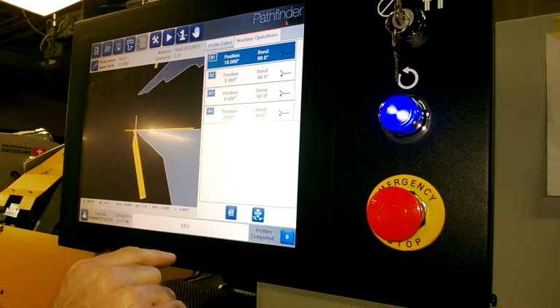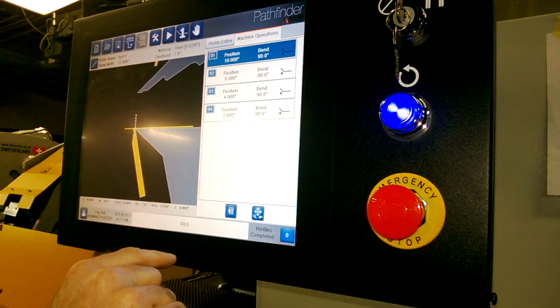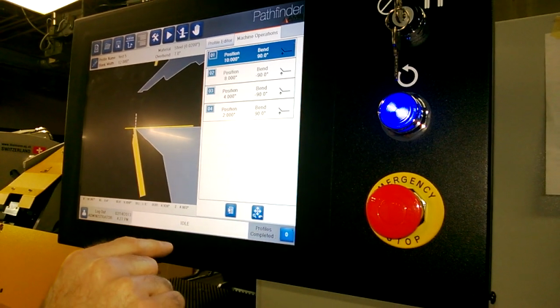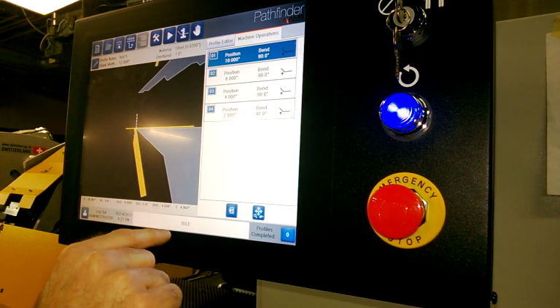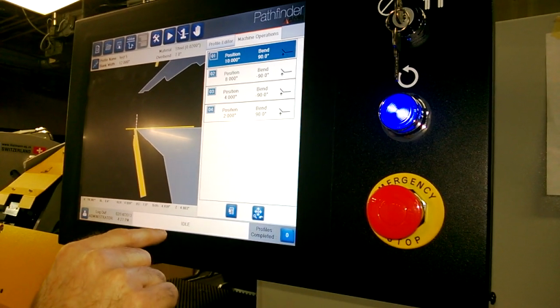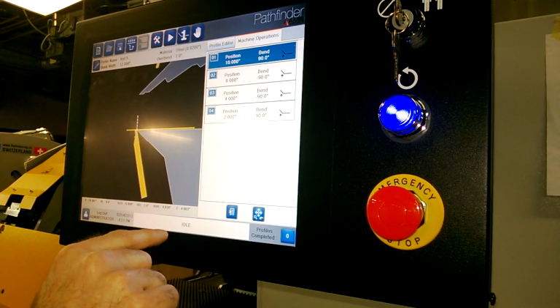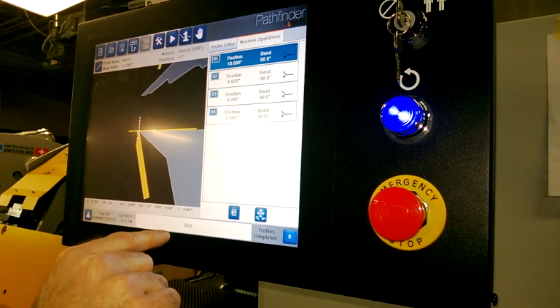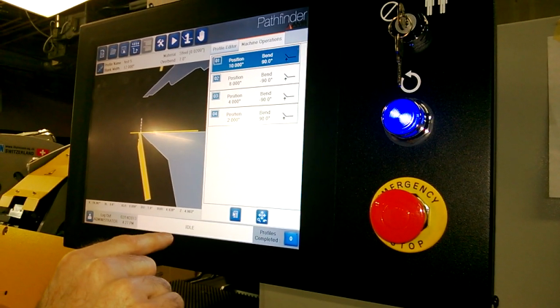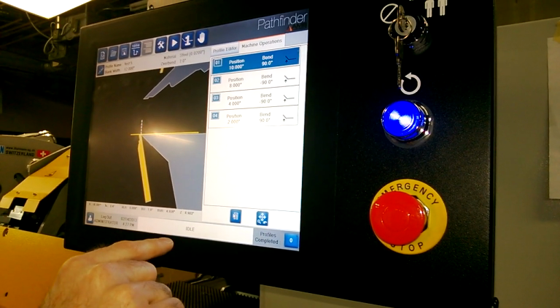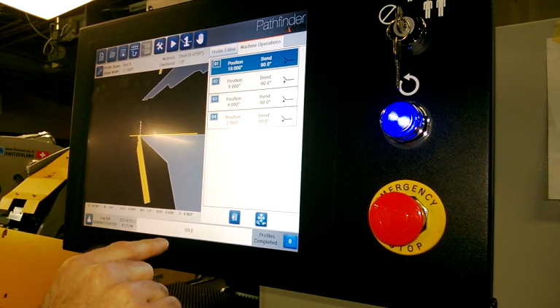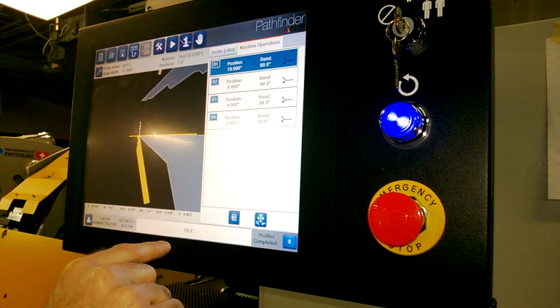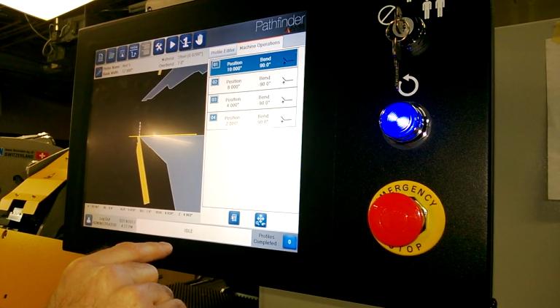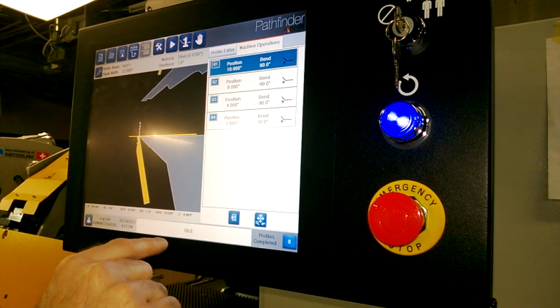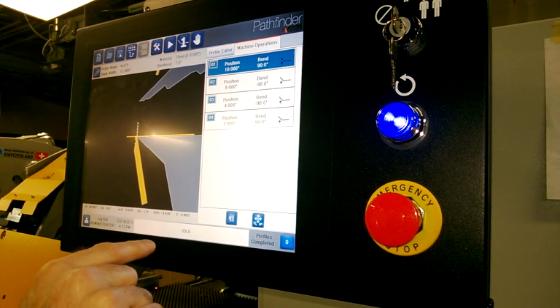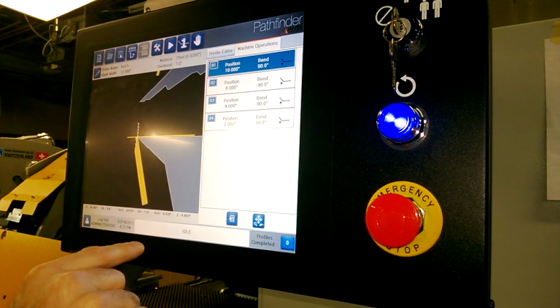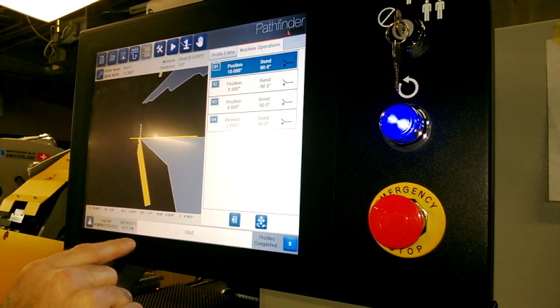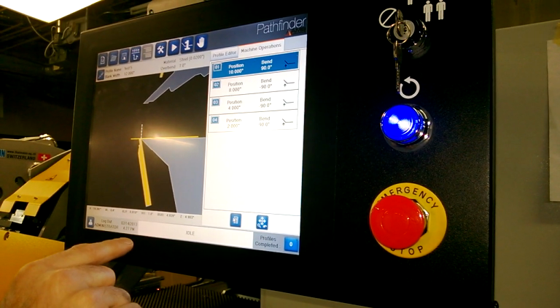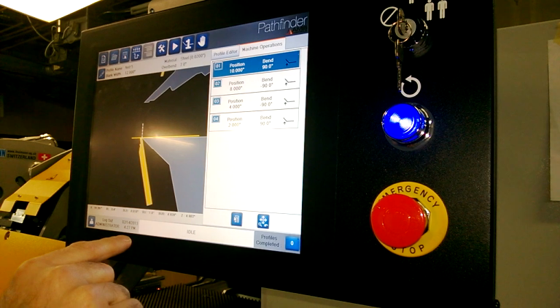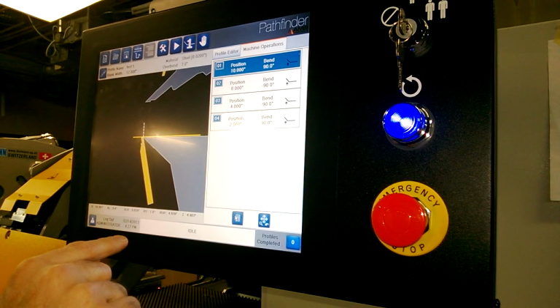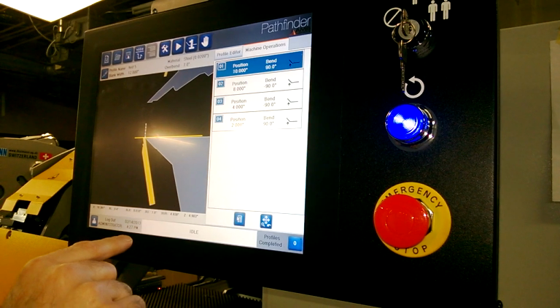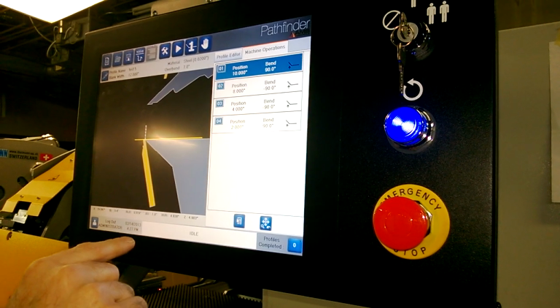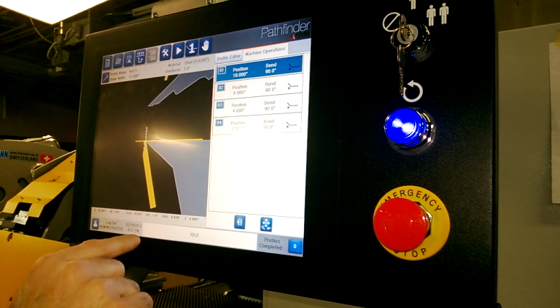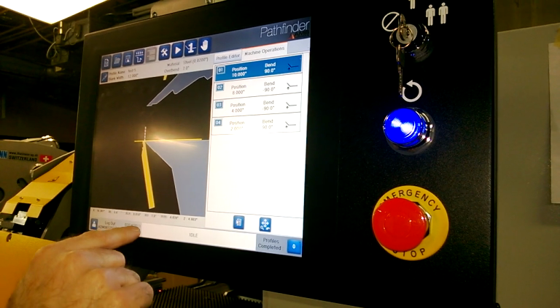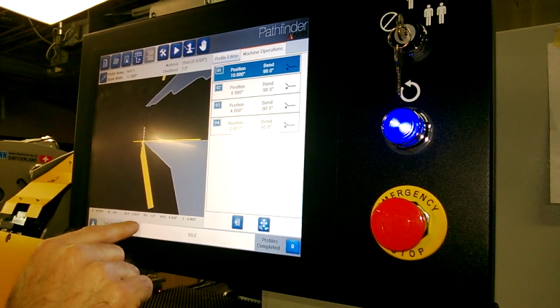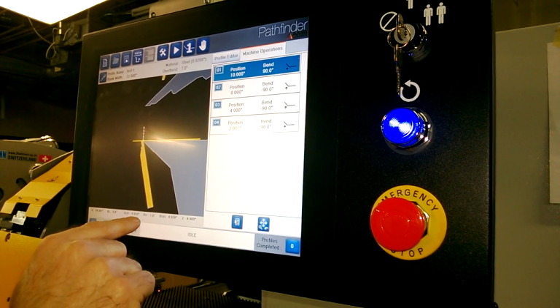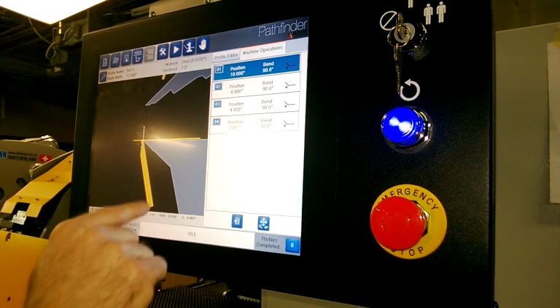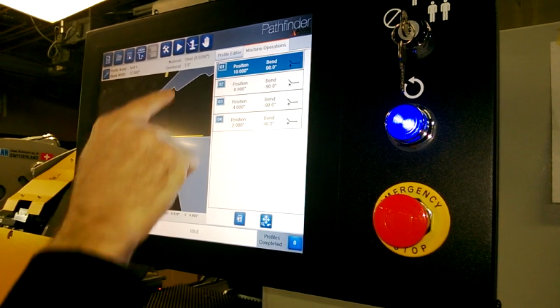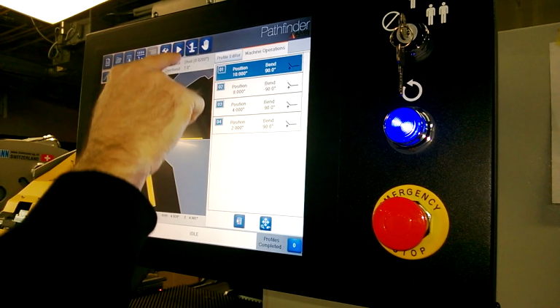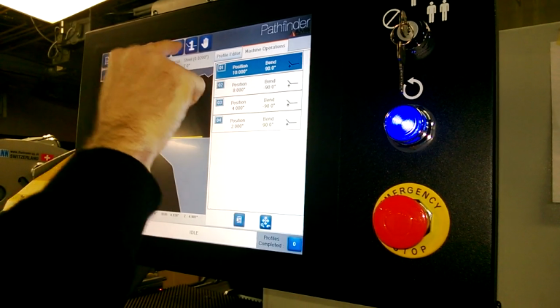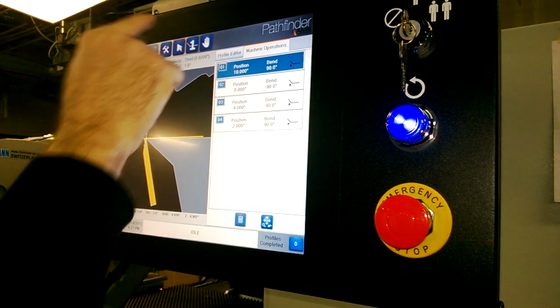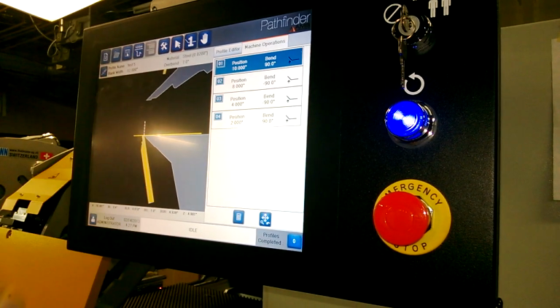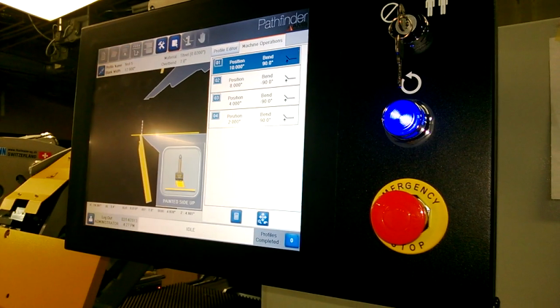All right. There's our profile. There's all our steps. And we'll go into run.